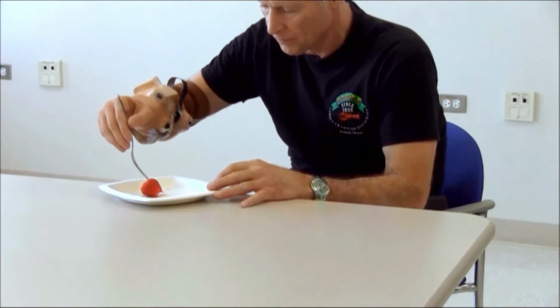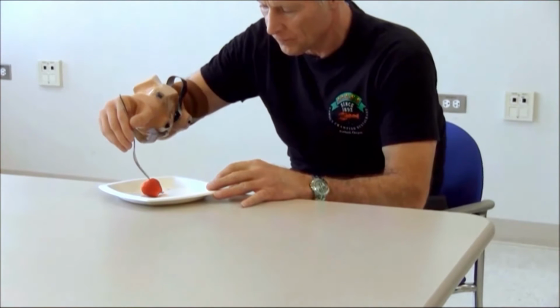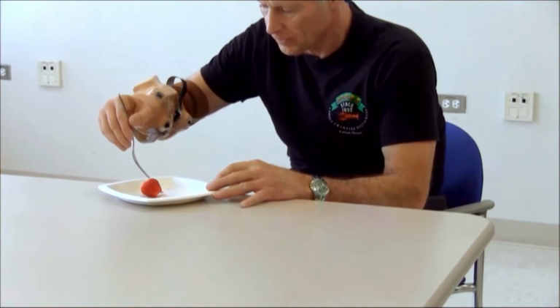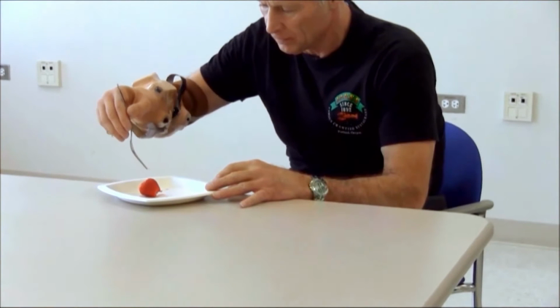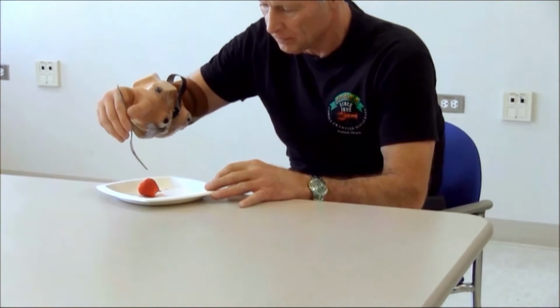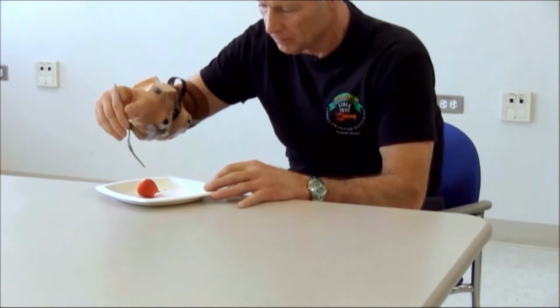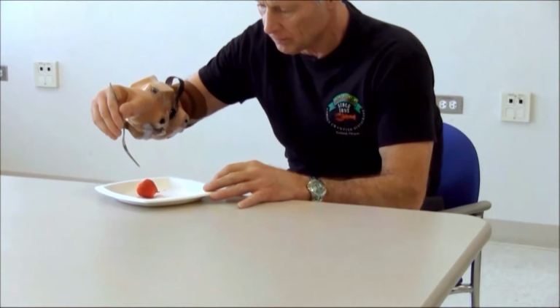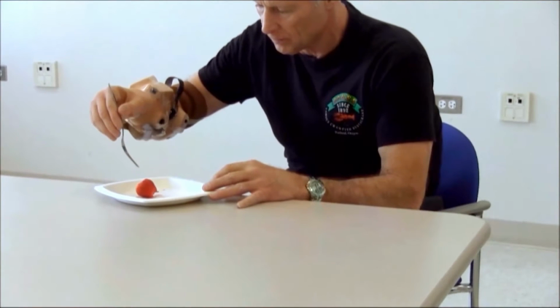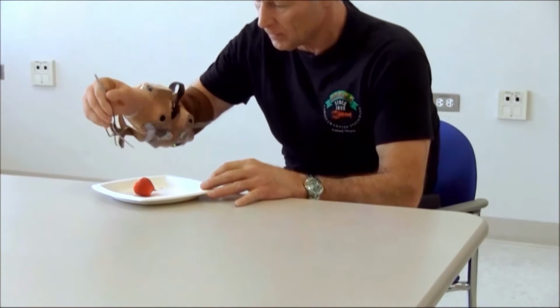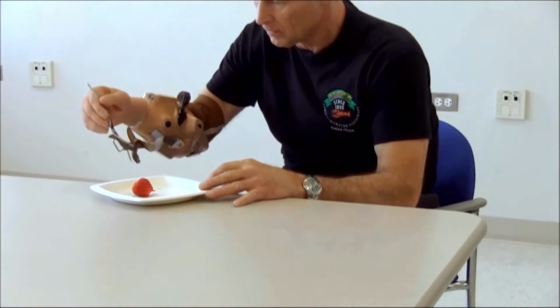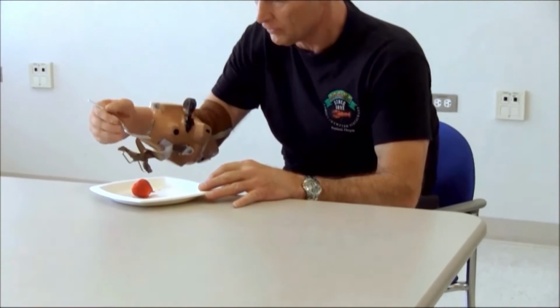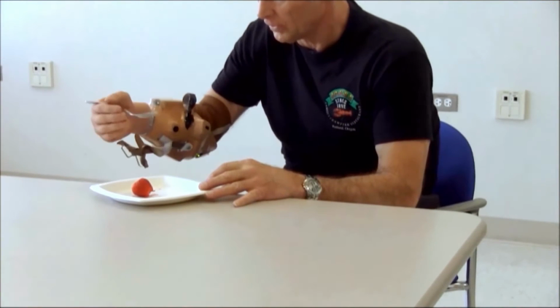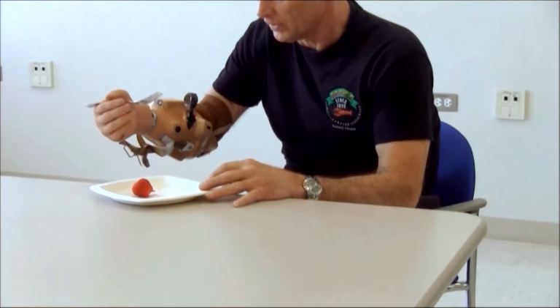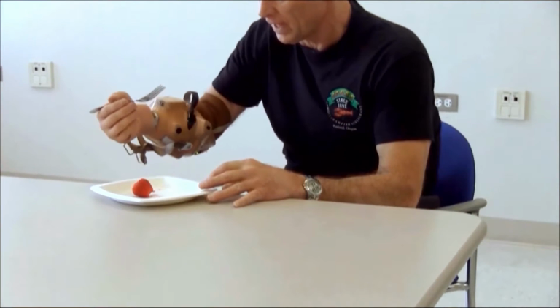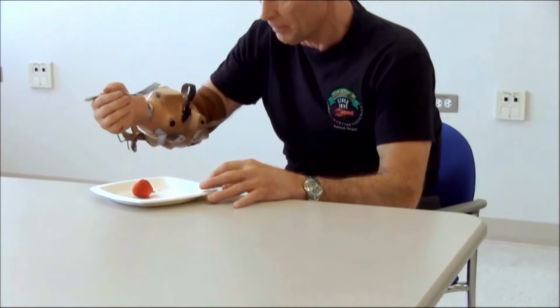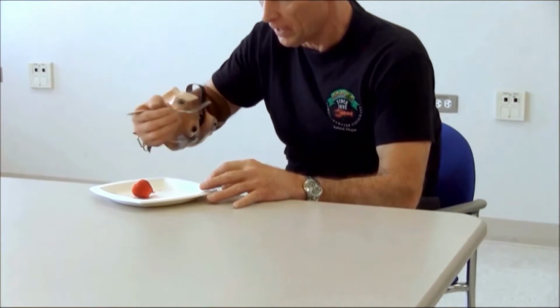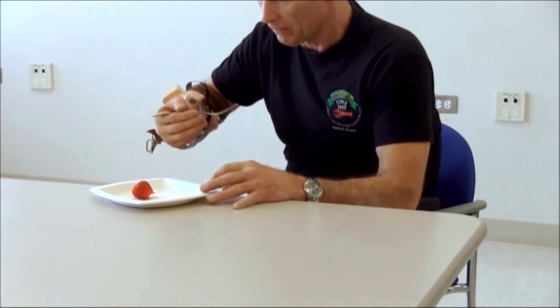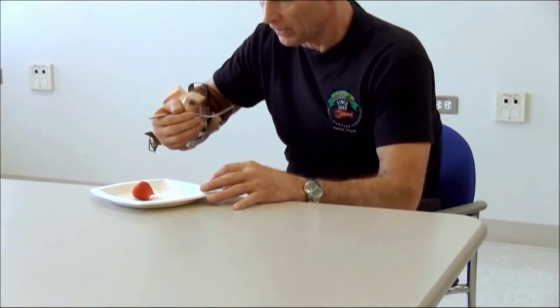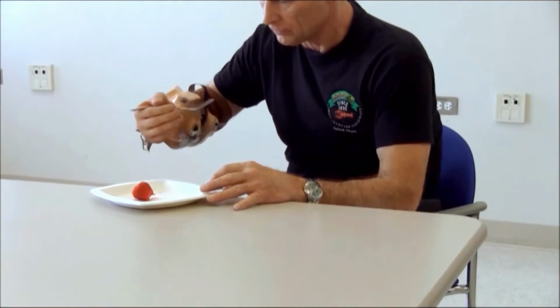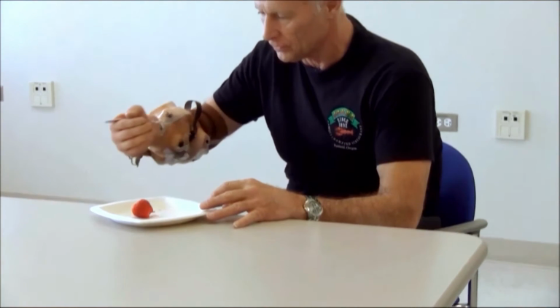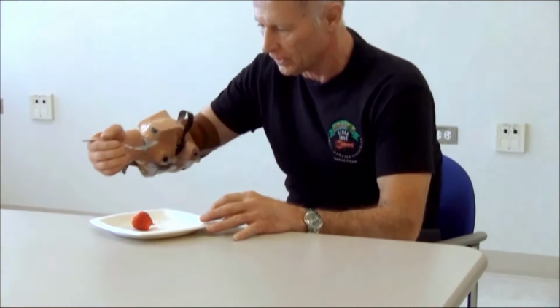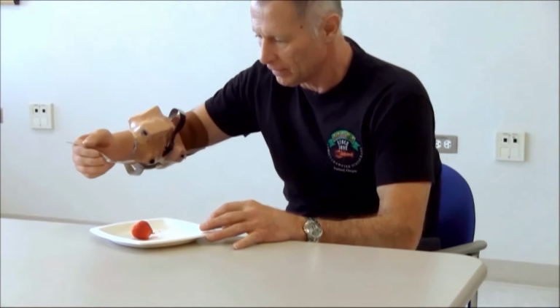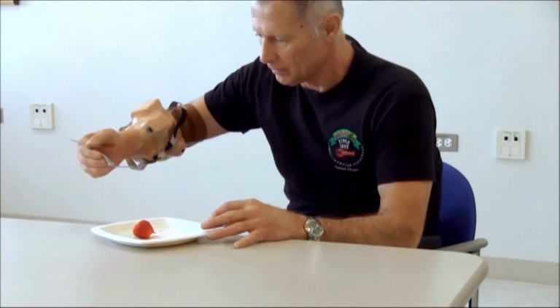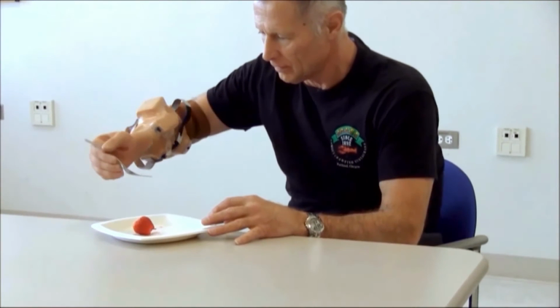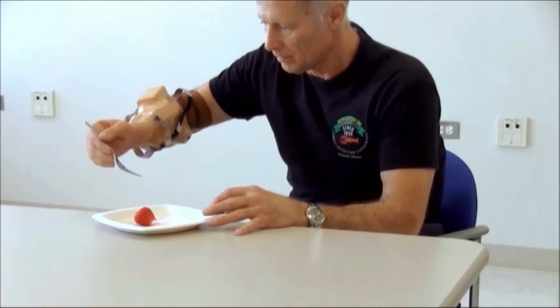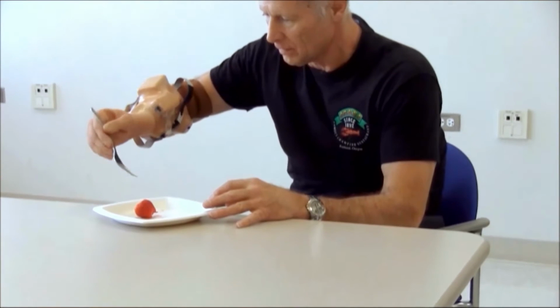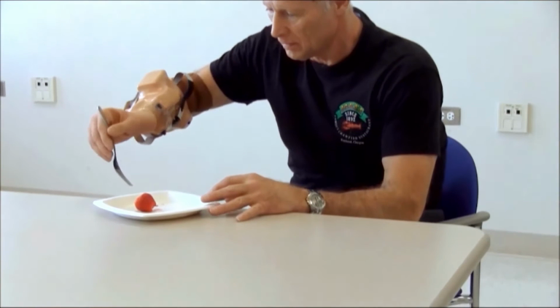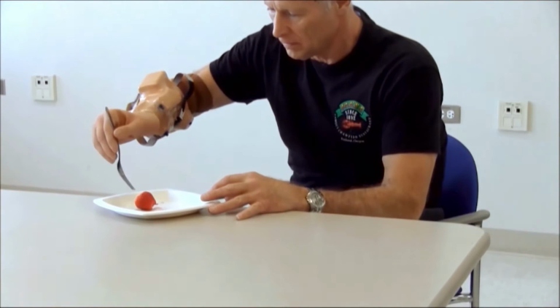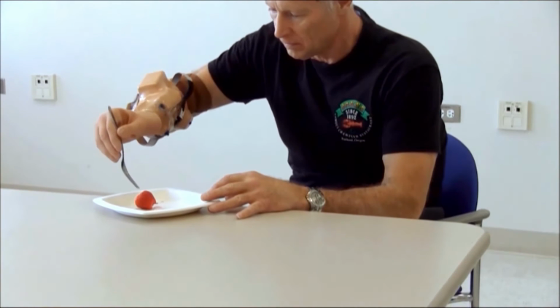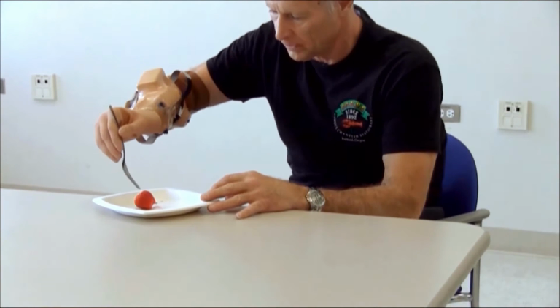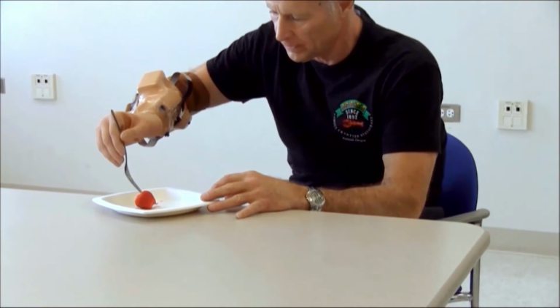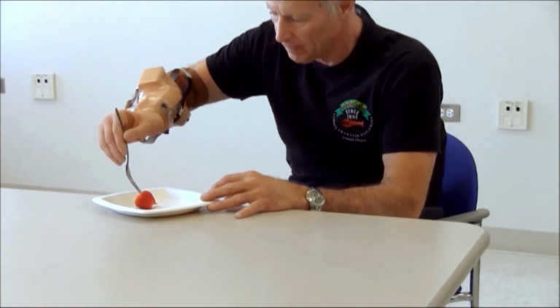Ready? Mm-hmm. First I'll get it down — I have it like this first and then rotate it down.